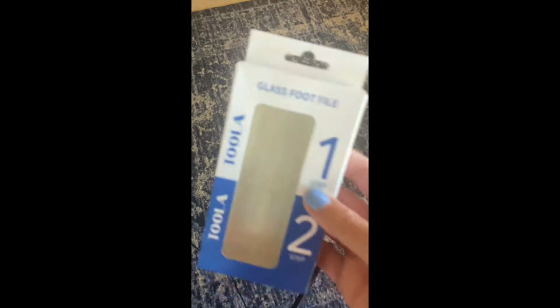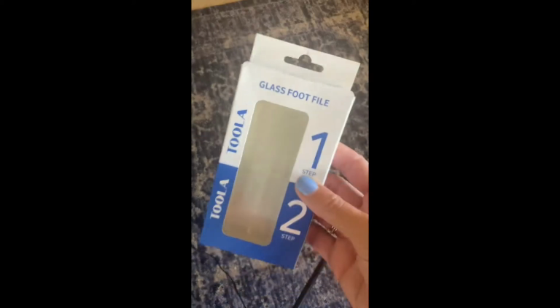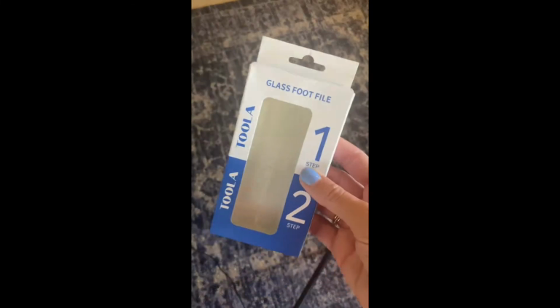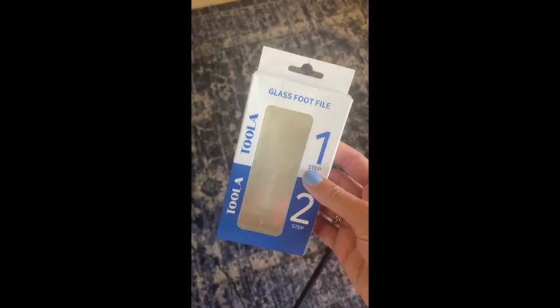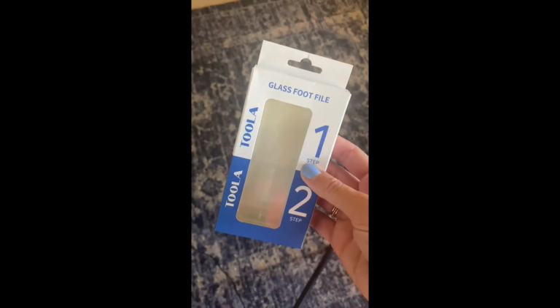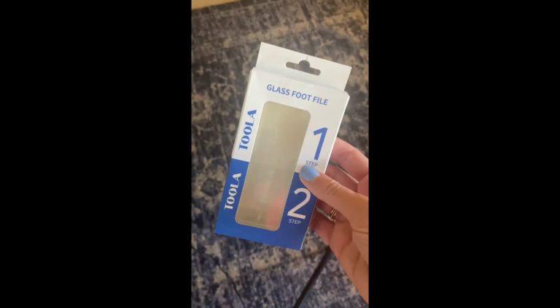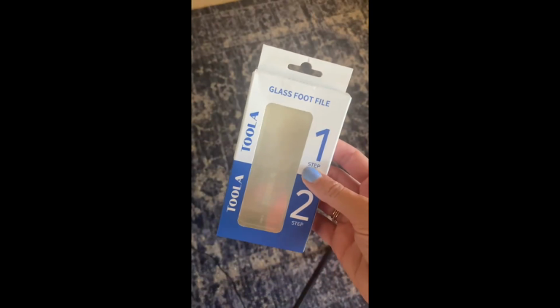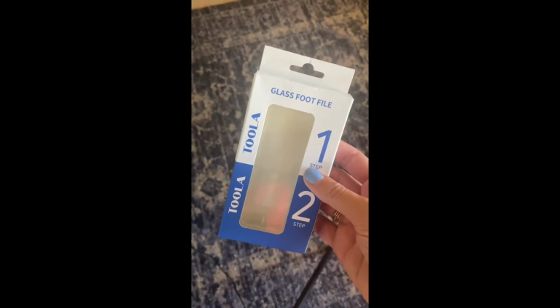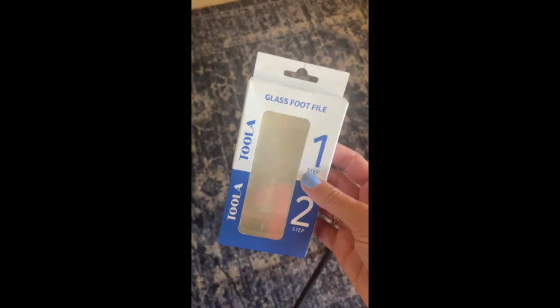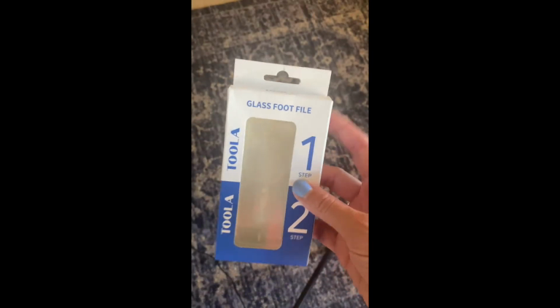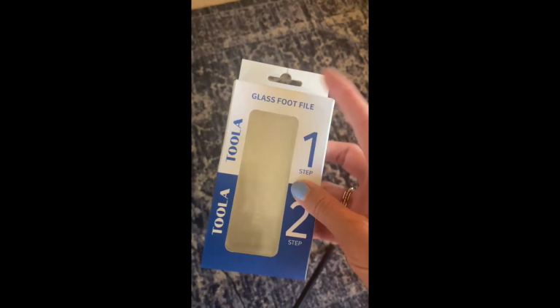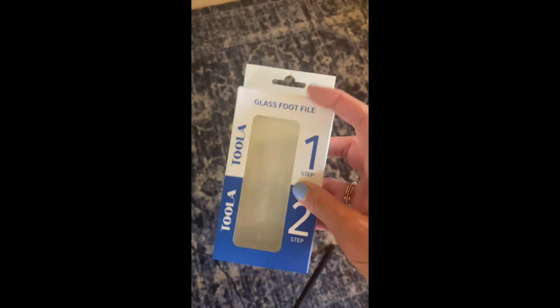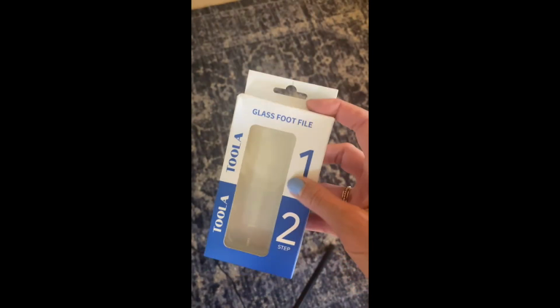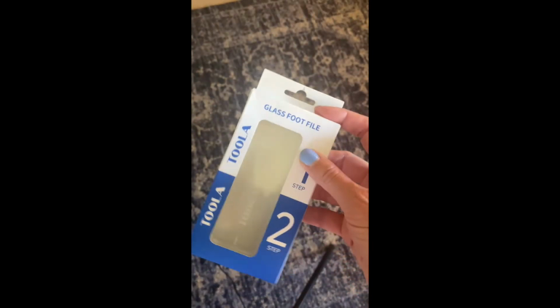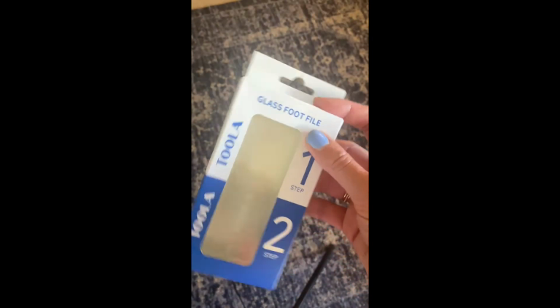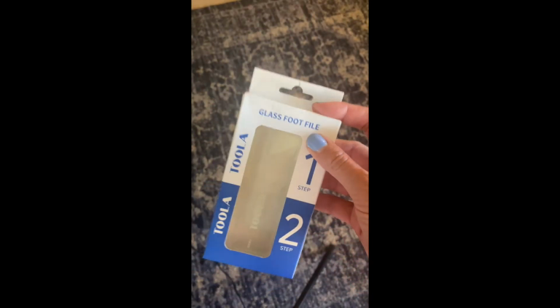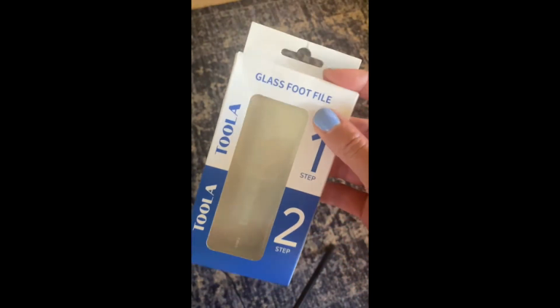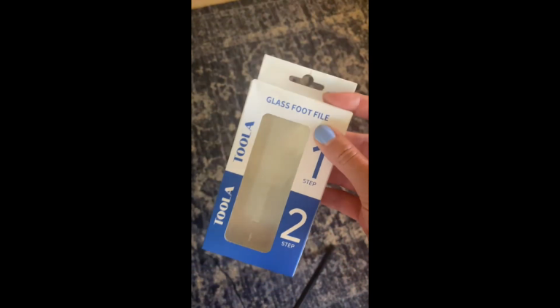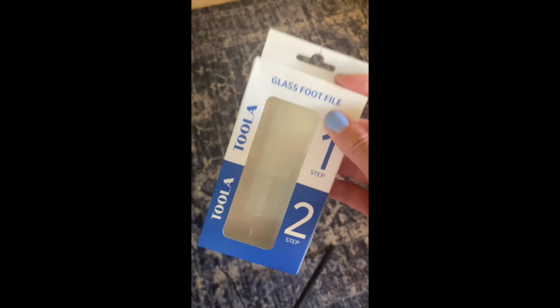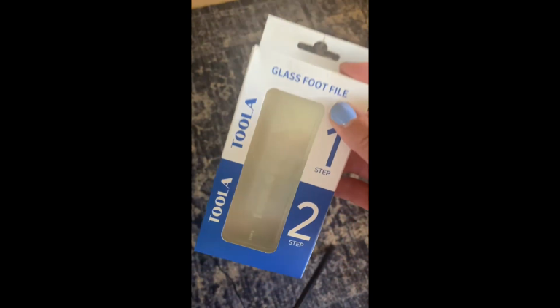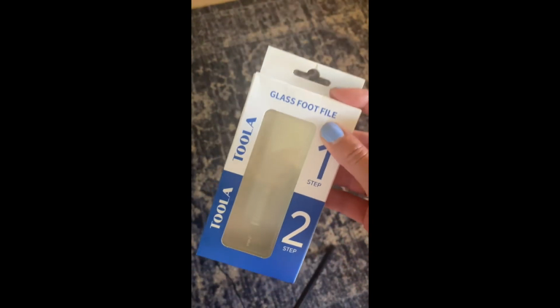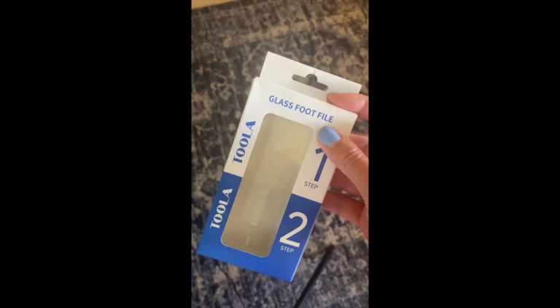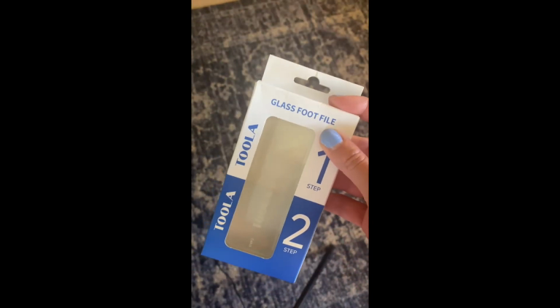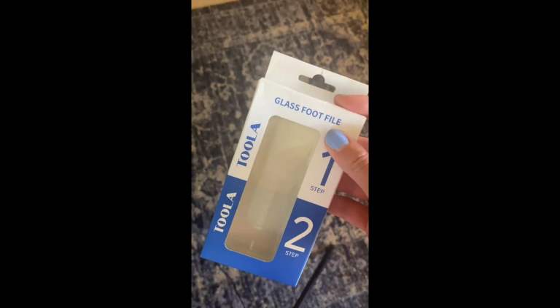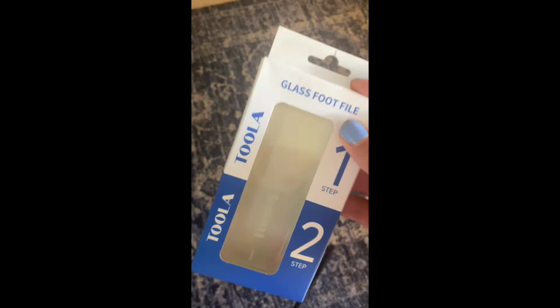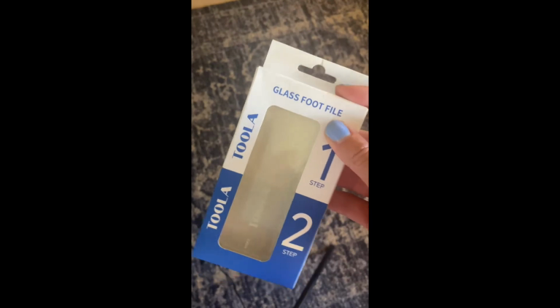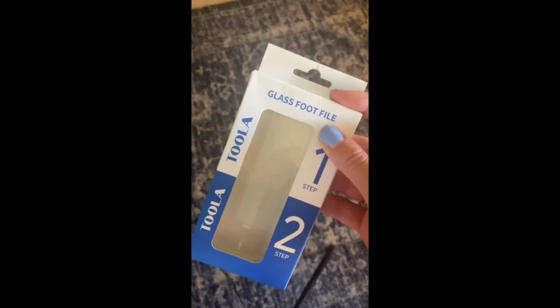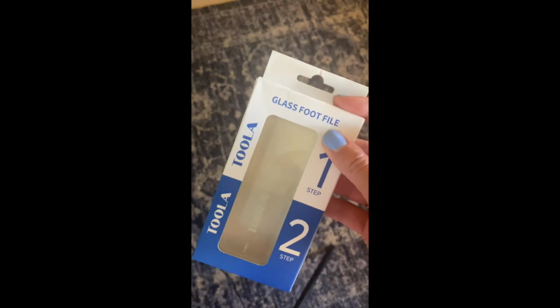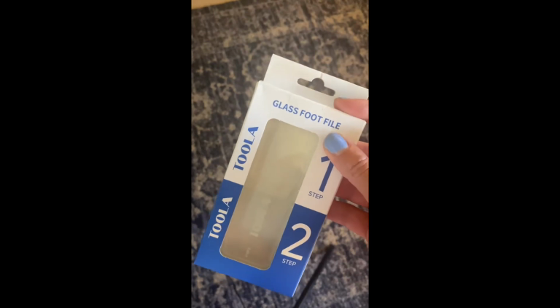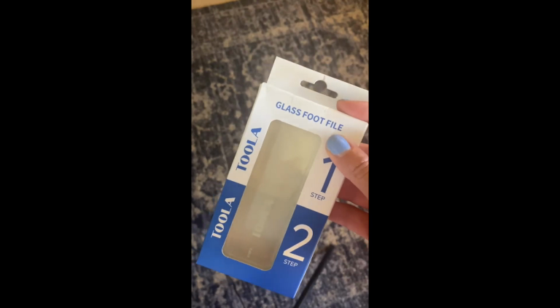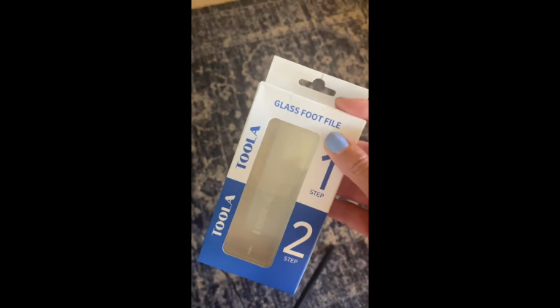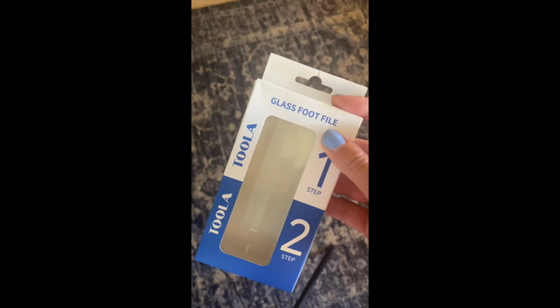Hello! I have here this glass foot file made from Tula. I'm going to review it for you guys today.